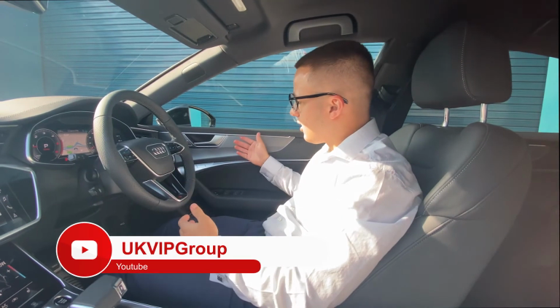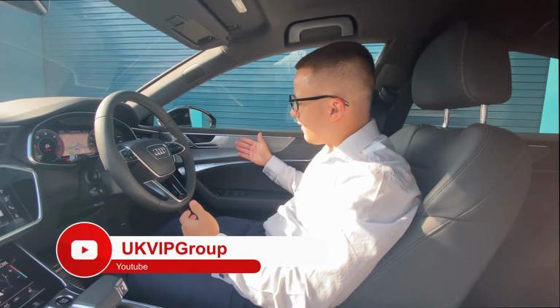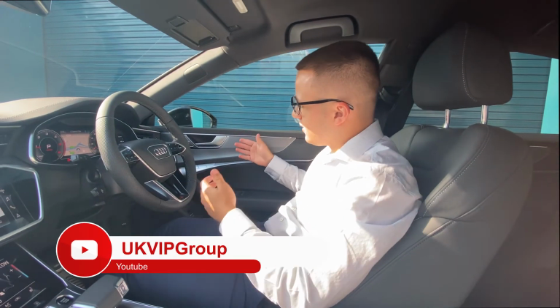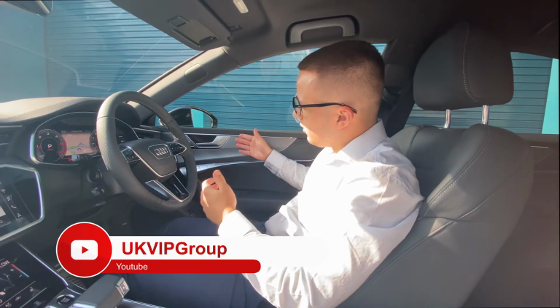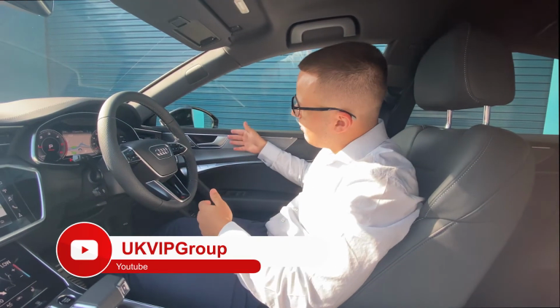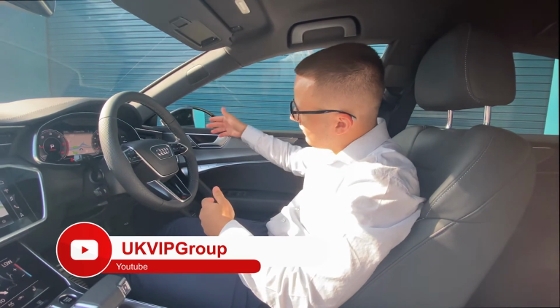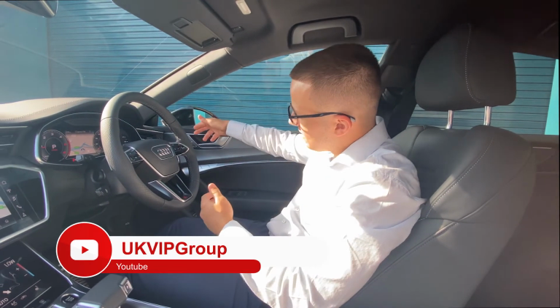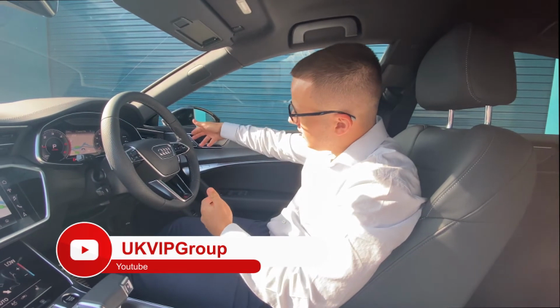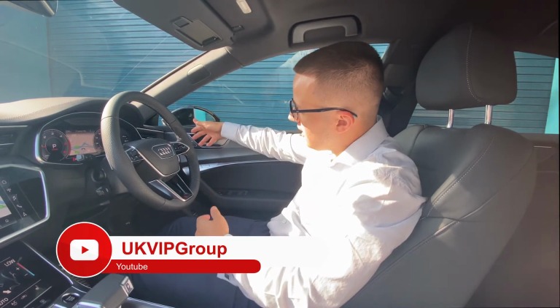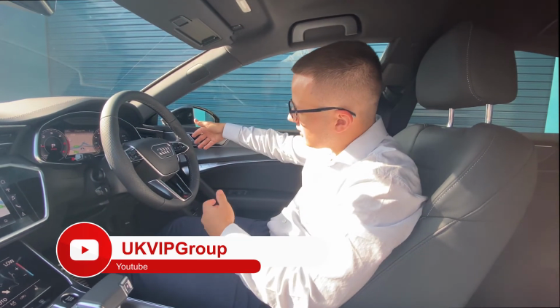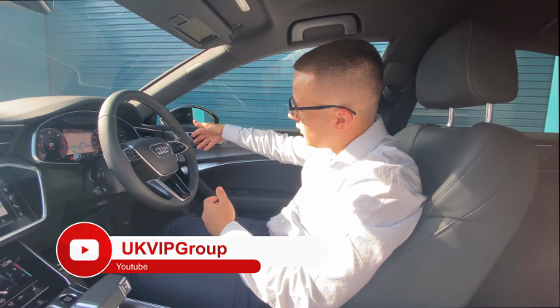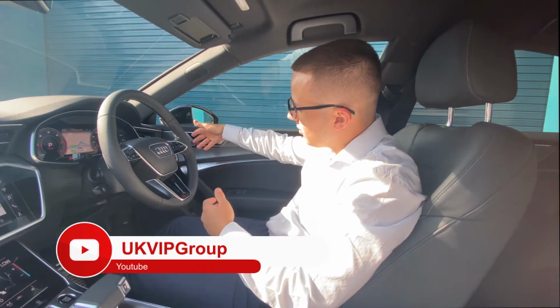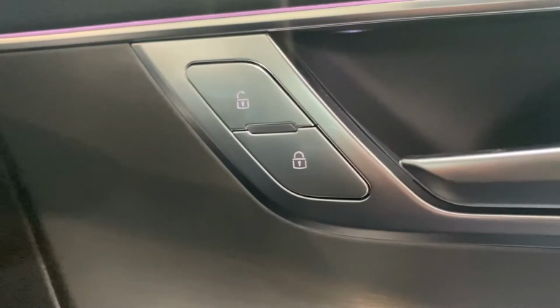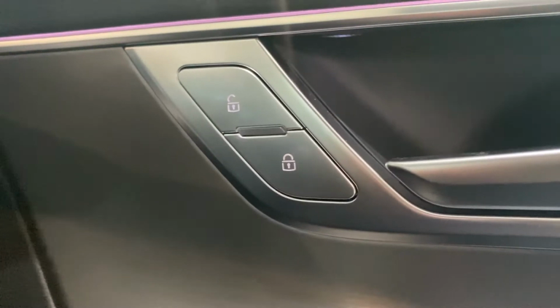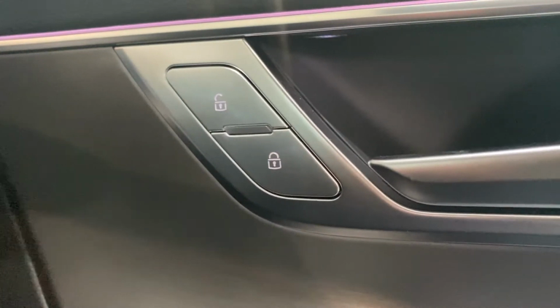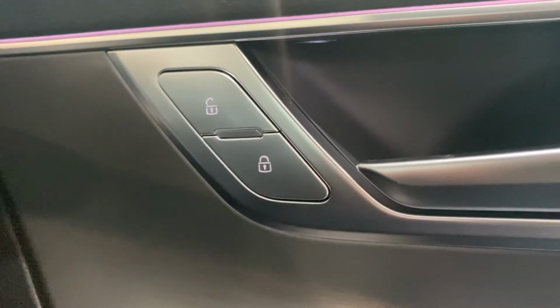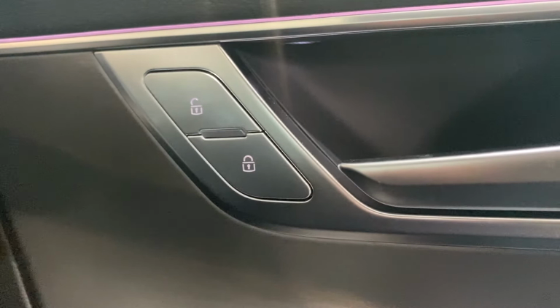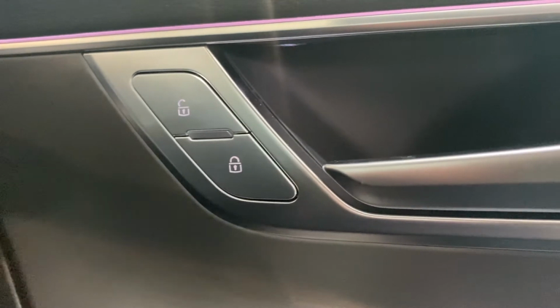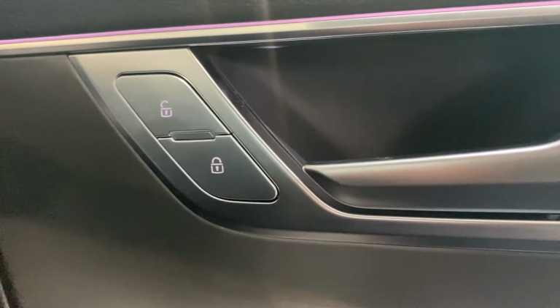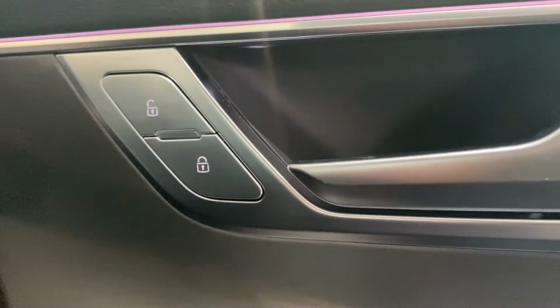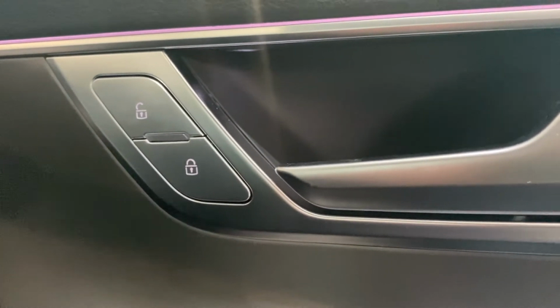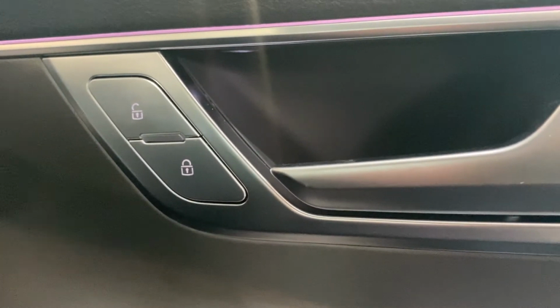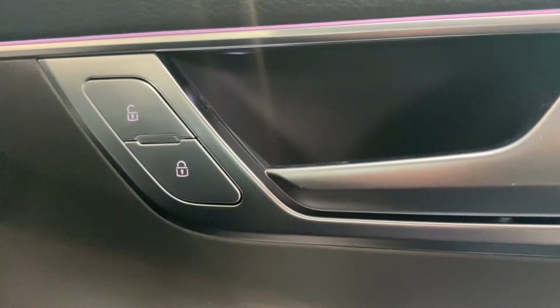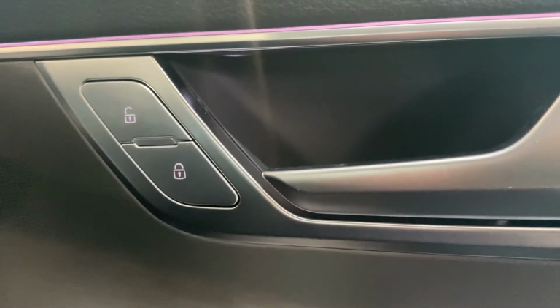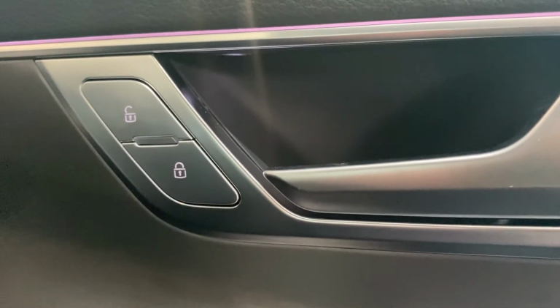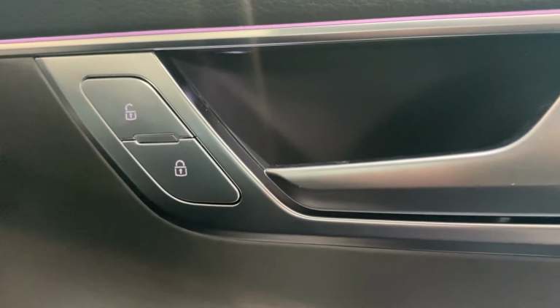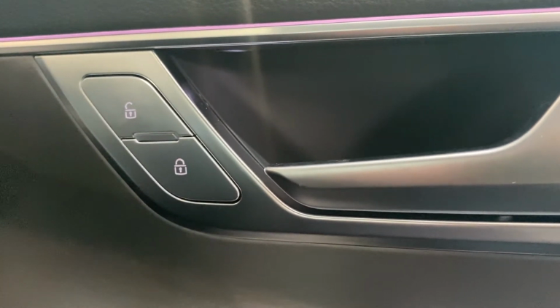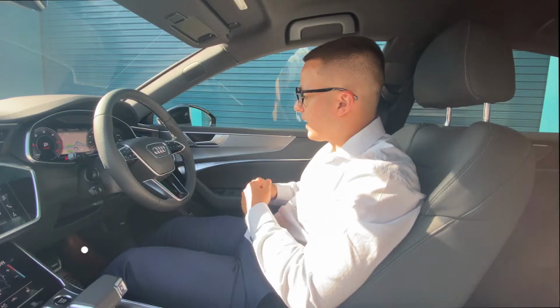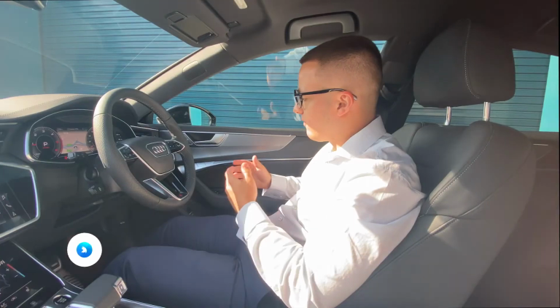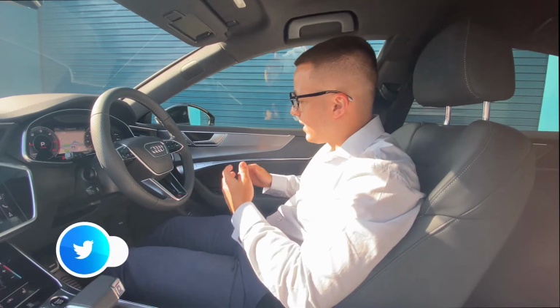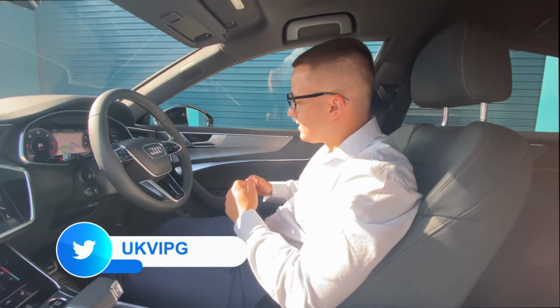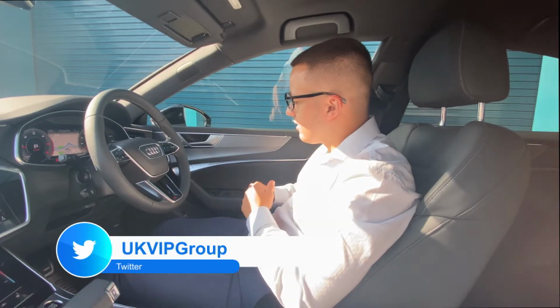Starting off with the door, we have the simple unlock and lock buttons. Click once to unlock and once to lock again from the interior.